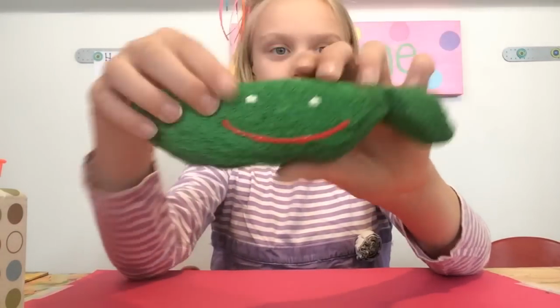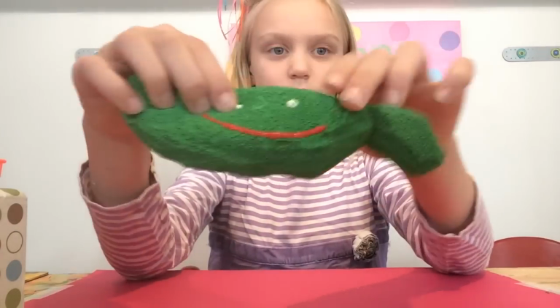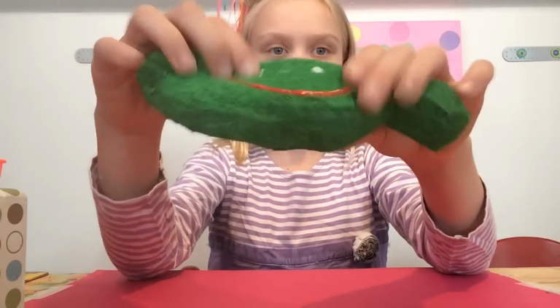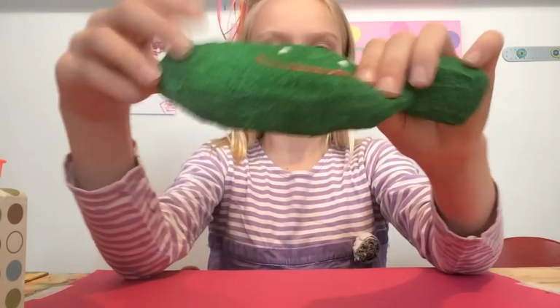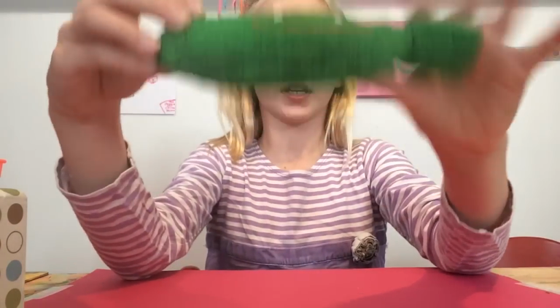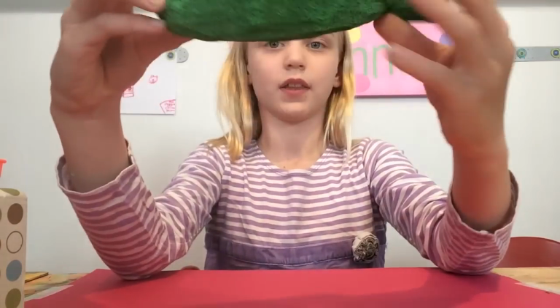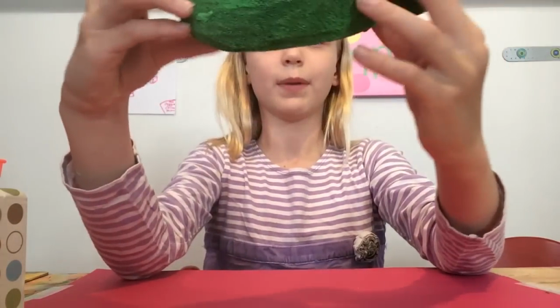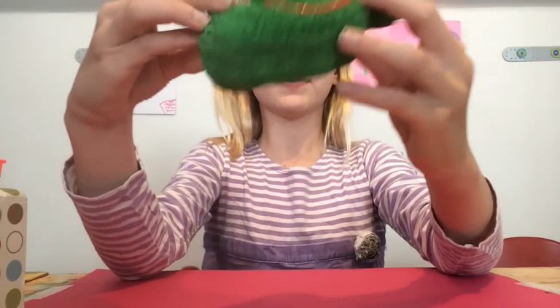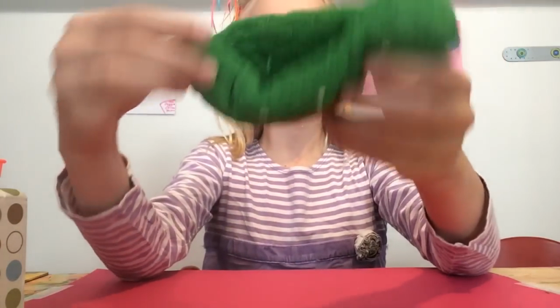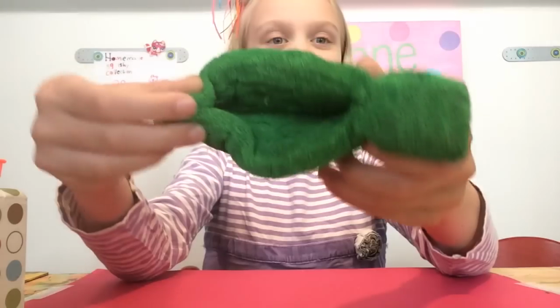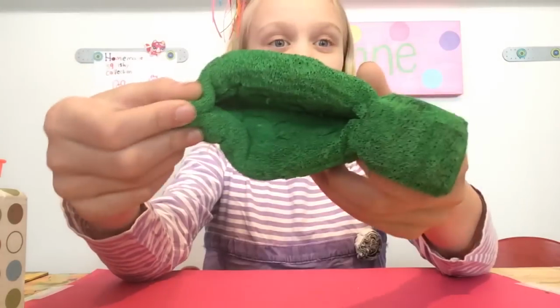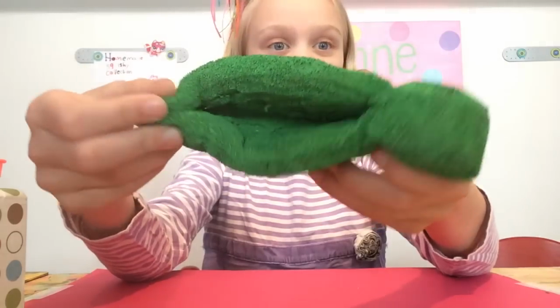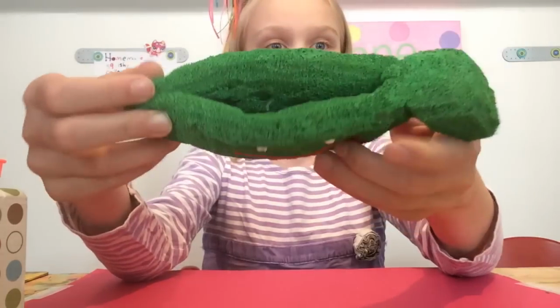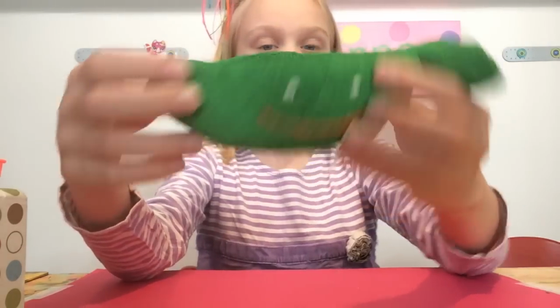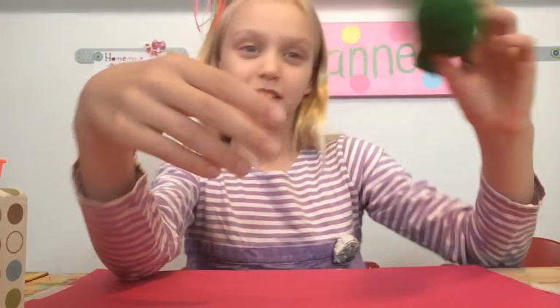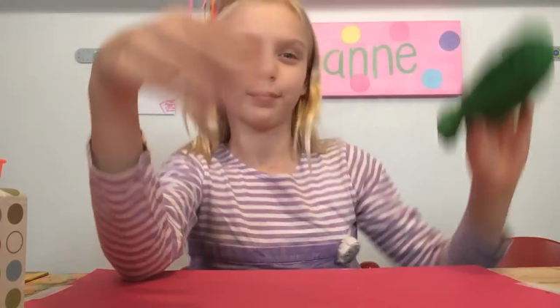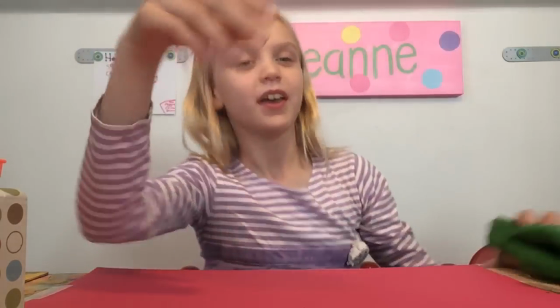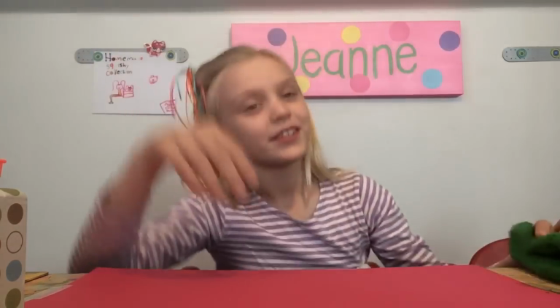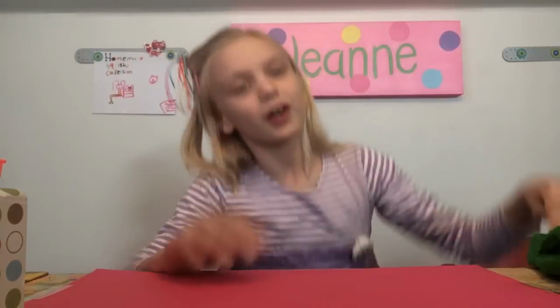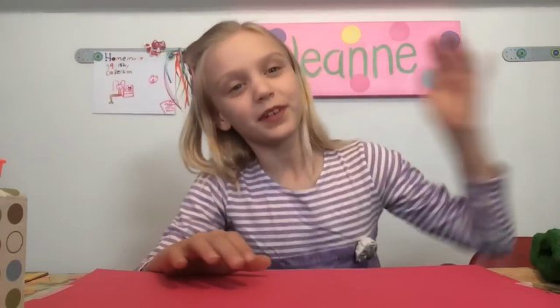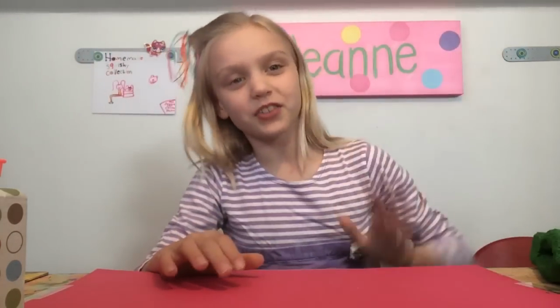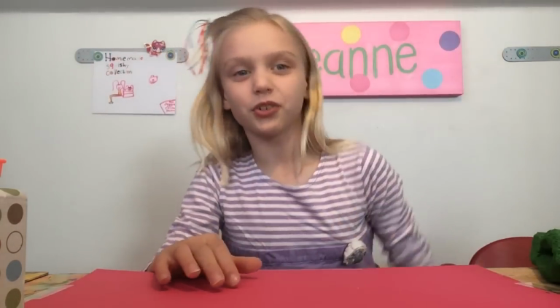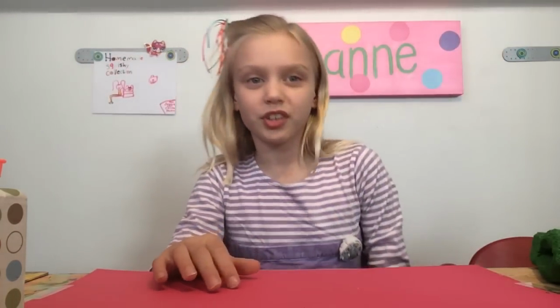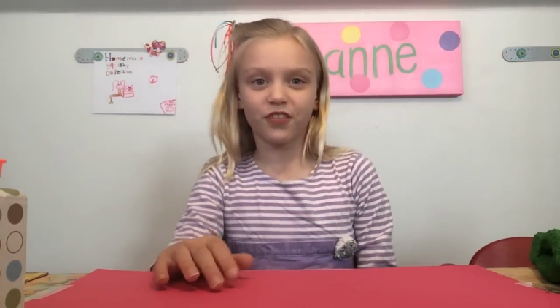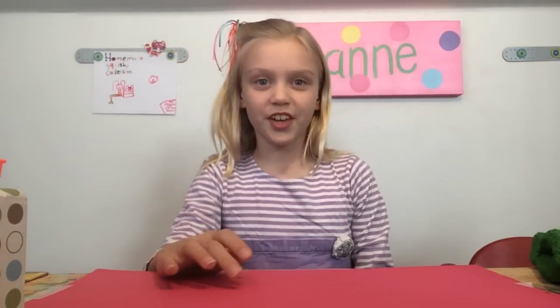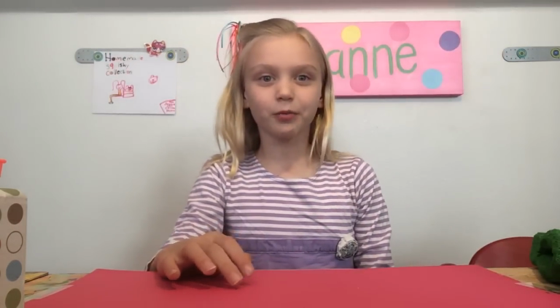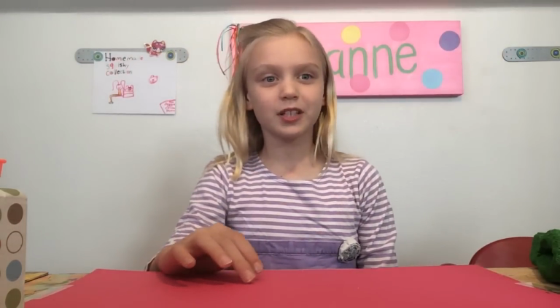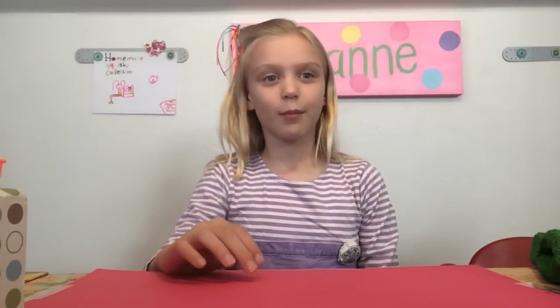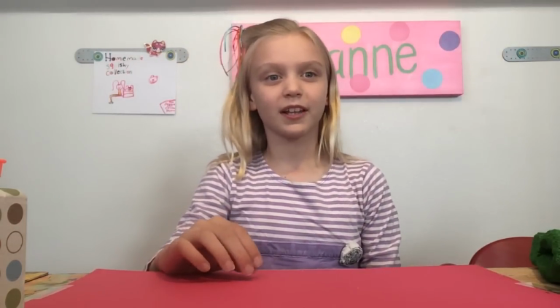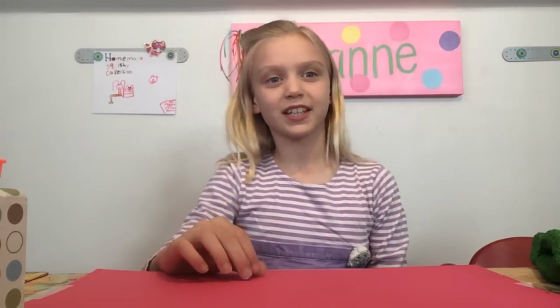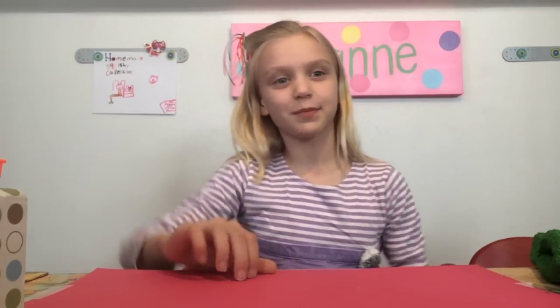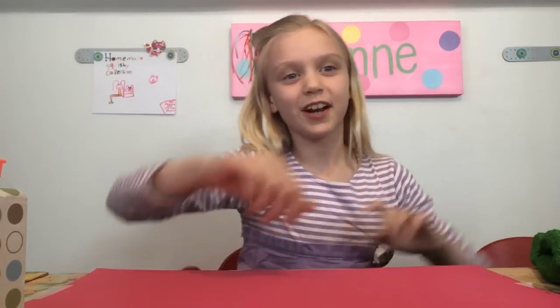She's so squishy. And the babies can fit in her, which is awesome. So I hope you guys enjoyed this video. Please comment, like, and subscribe.